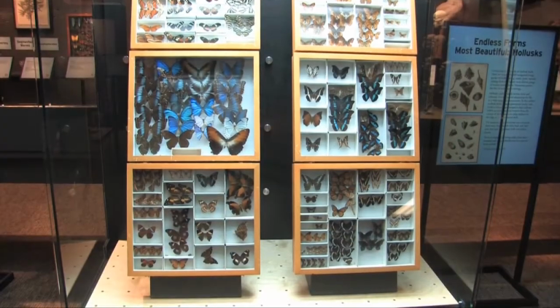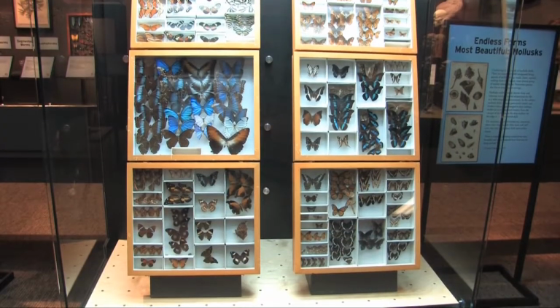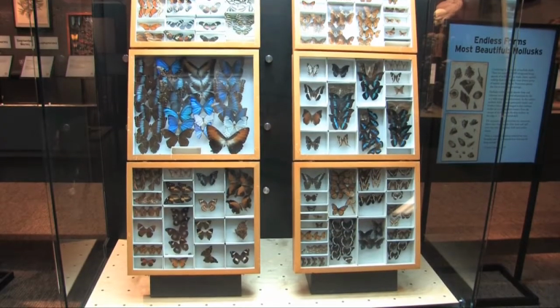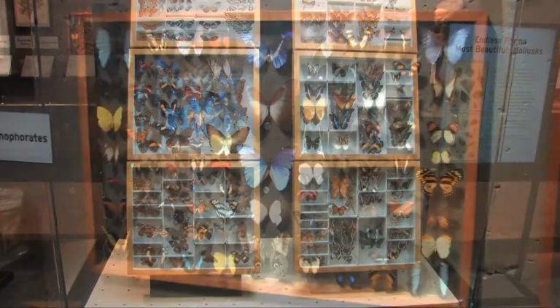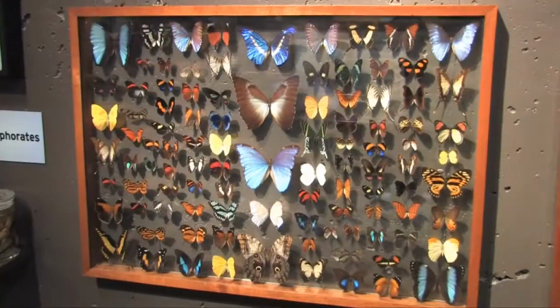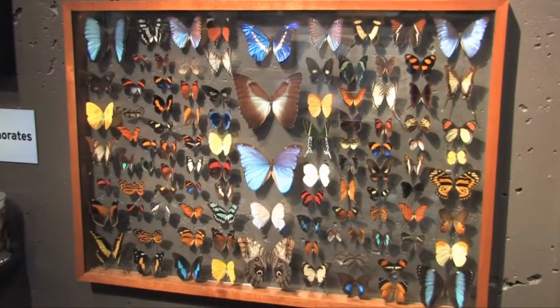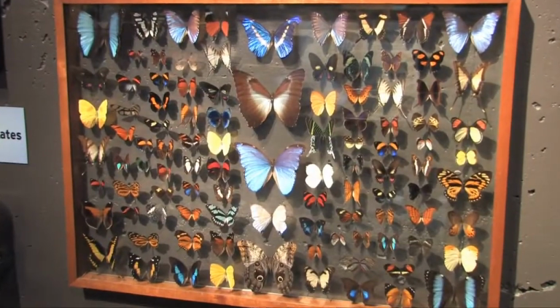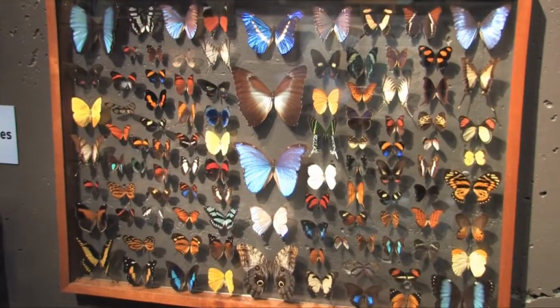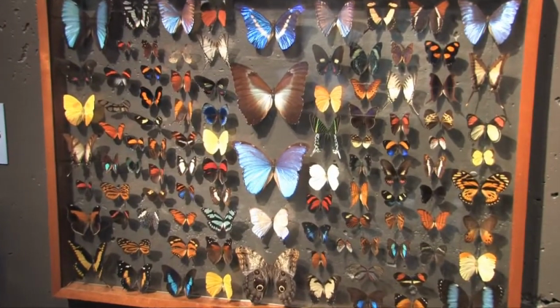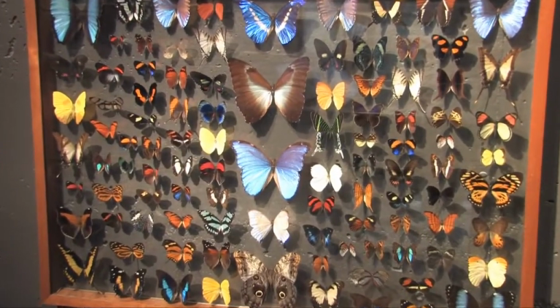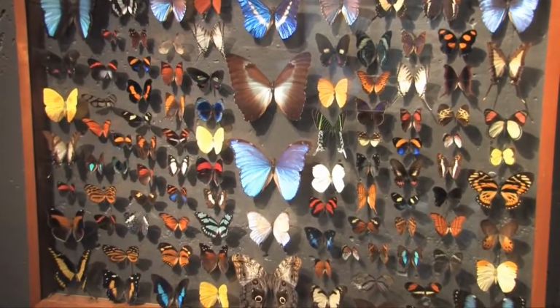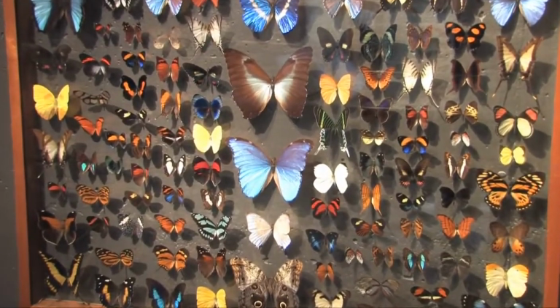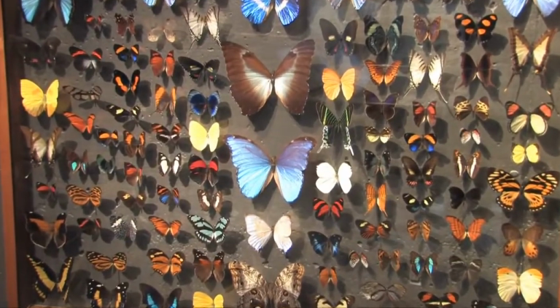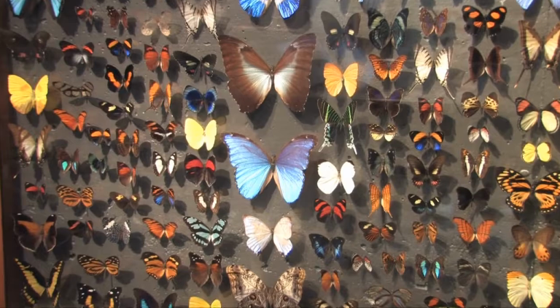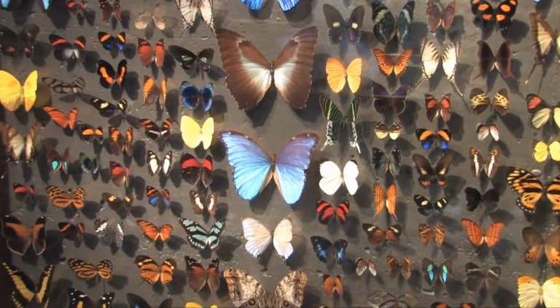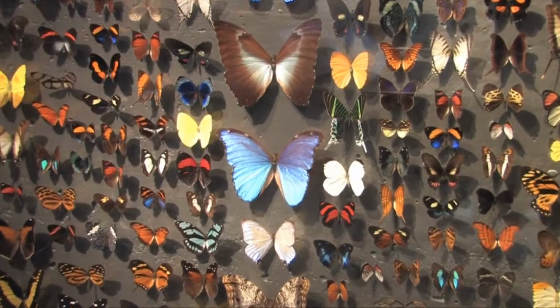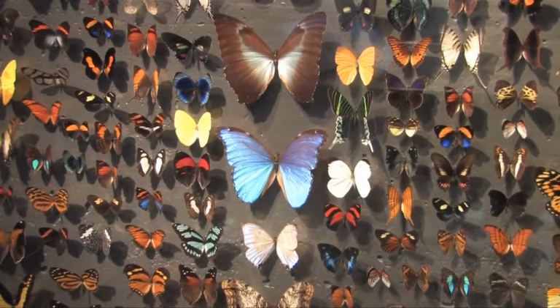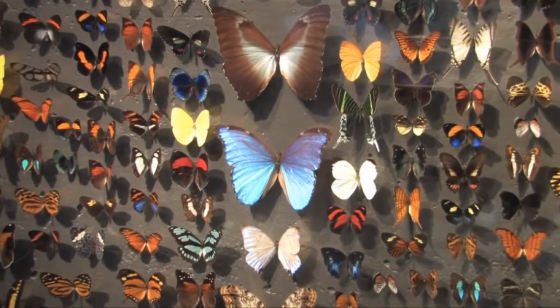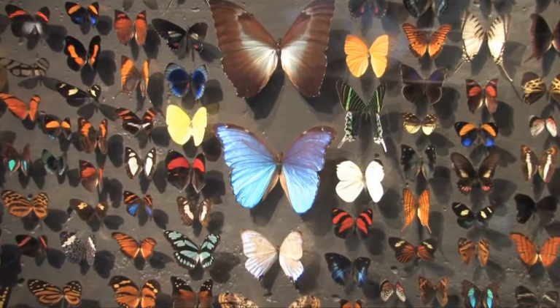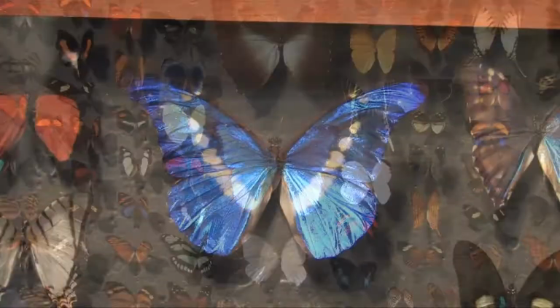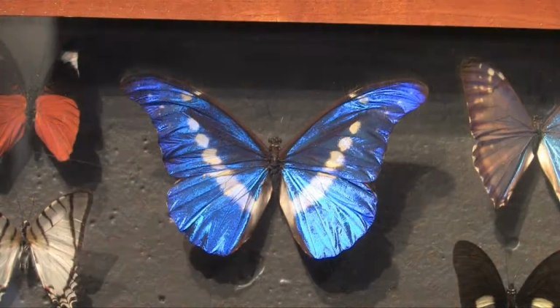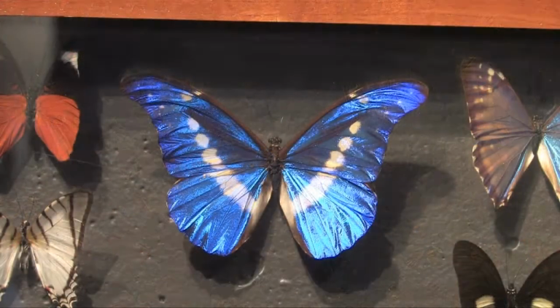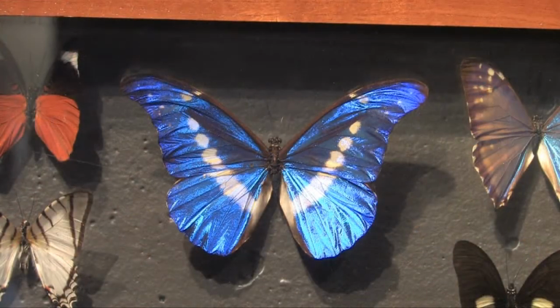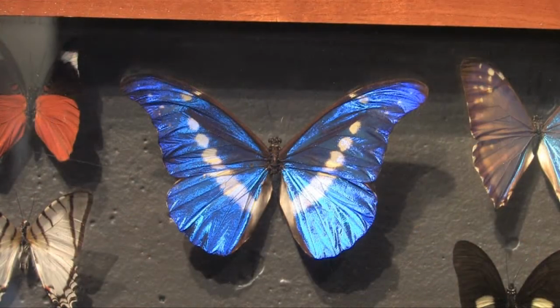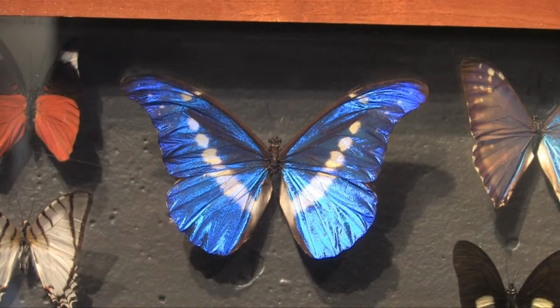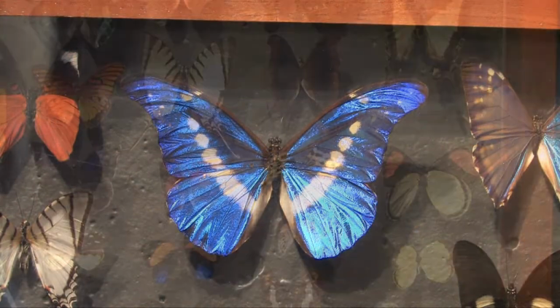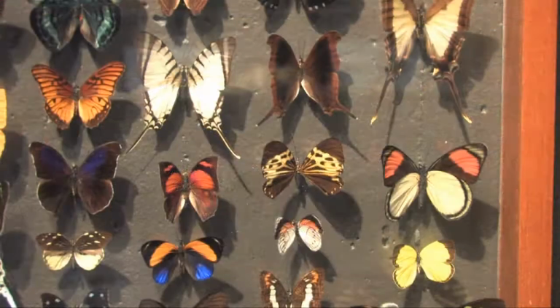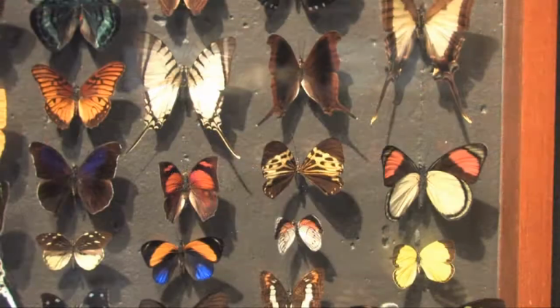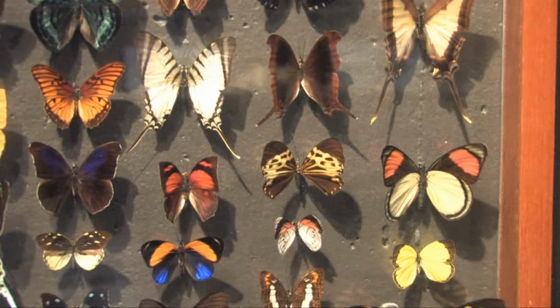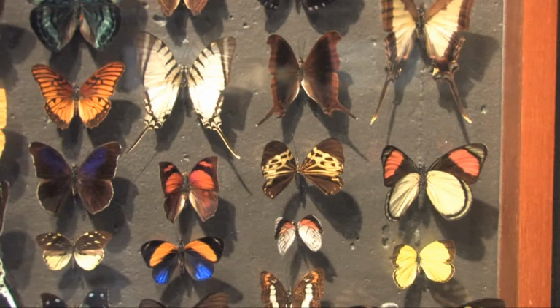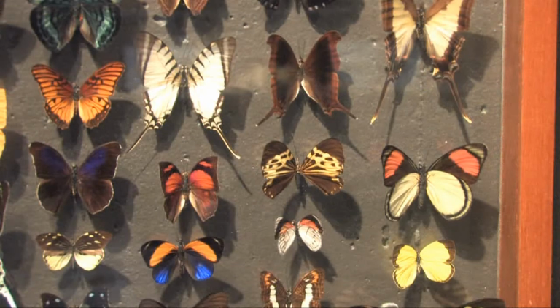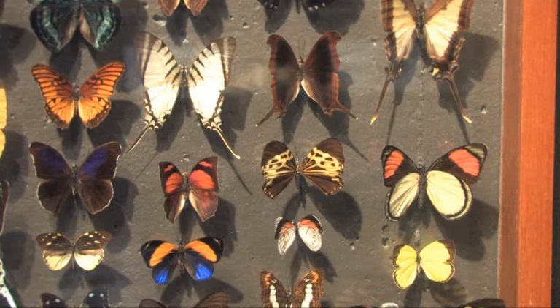This is one of several exhibits featuring butterflies and moths that illustrate aspects of the diversity of life.